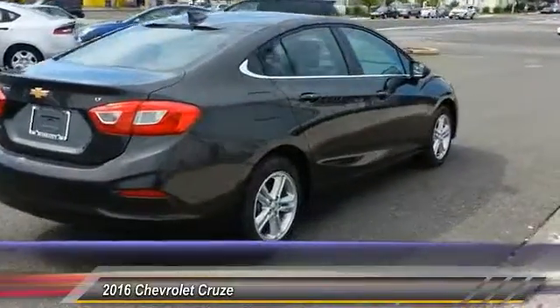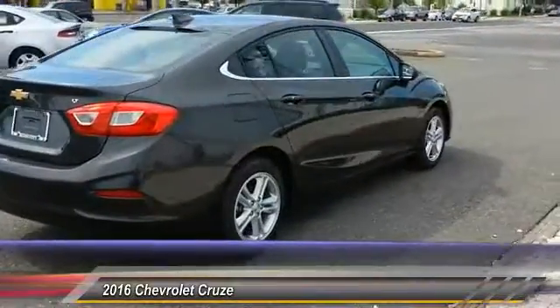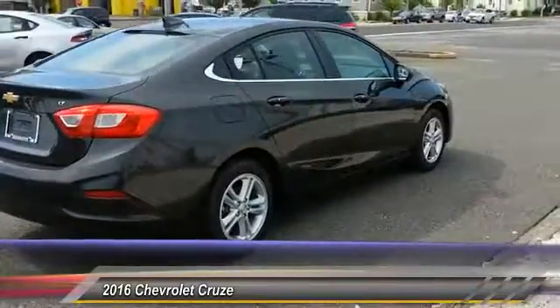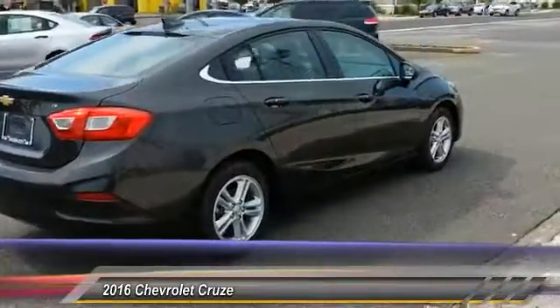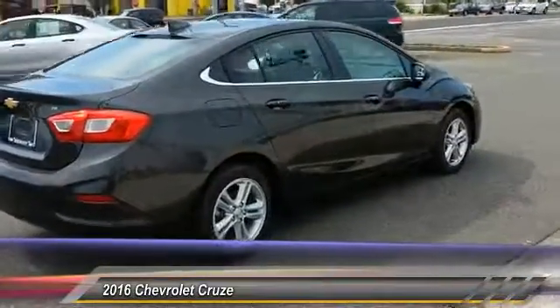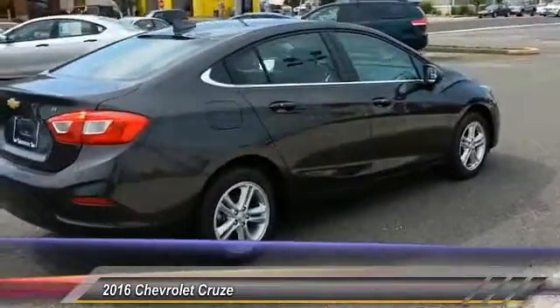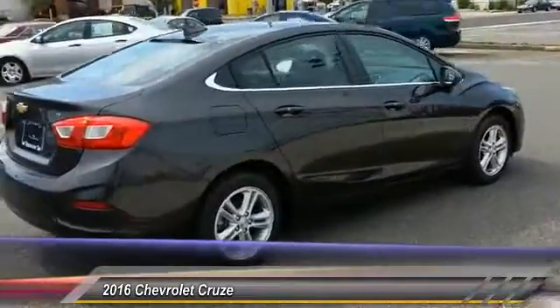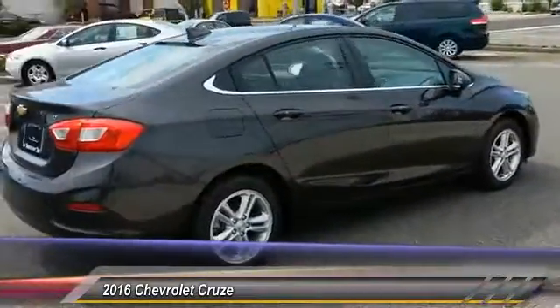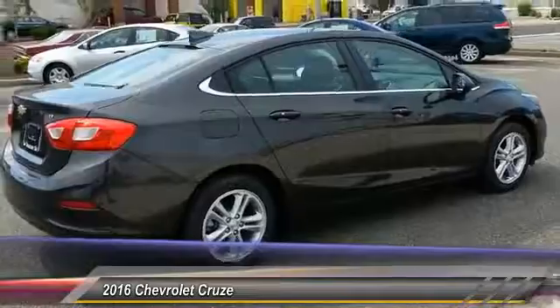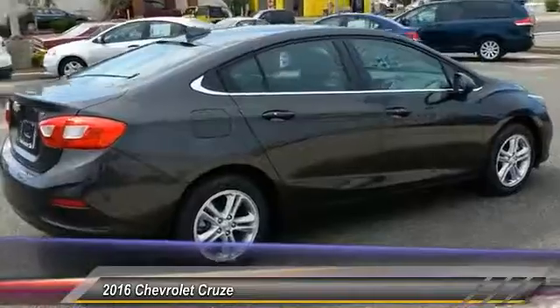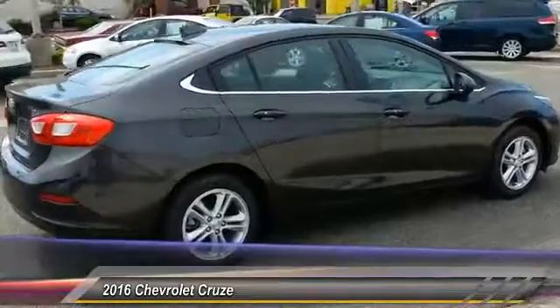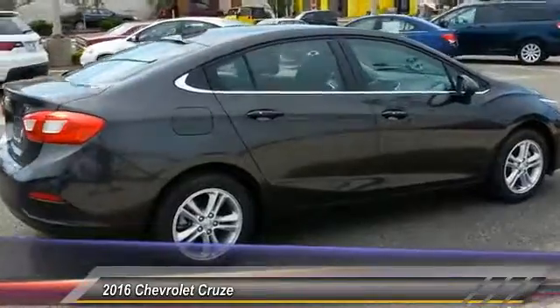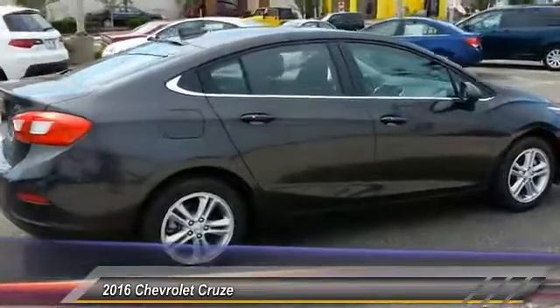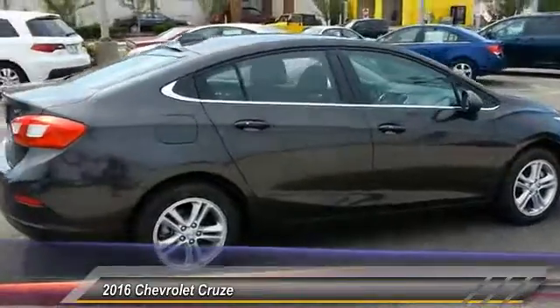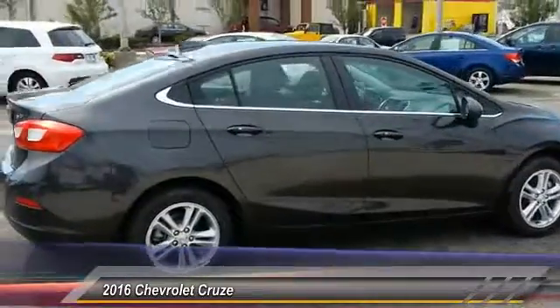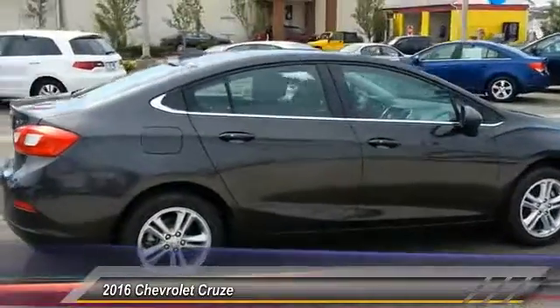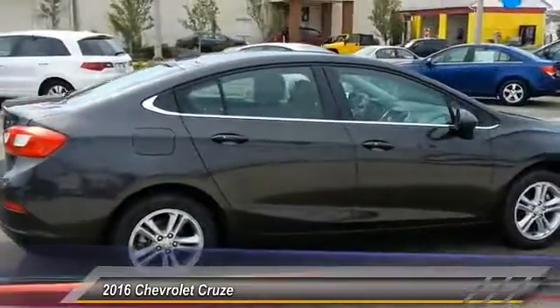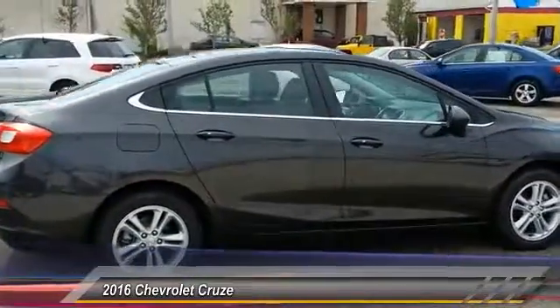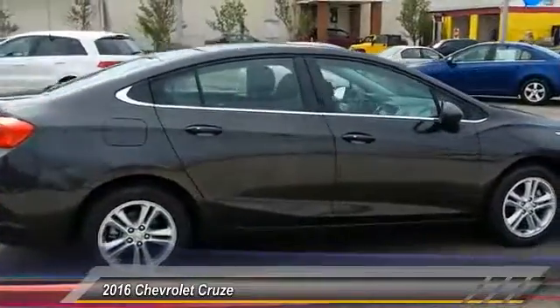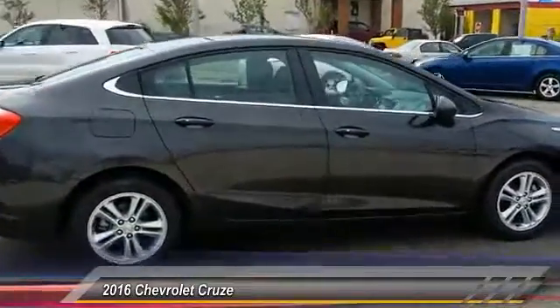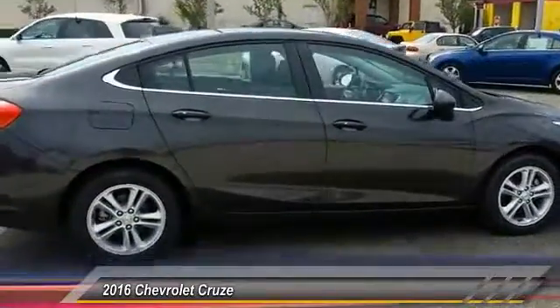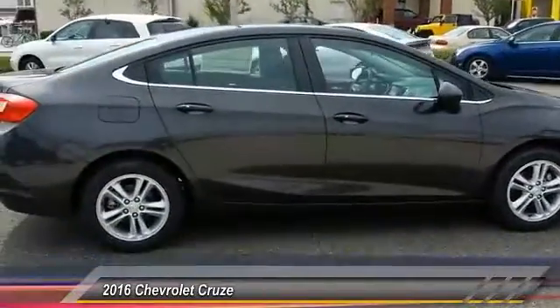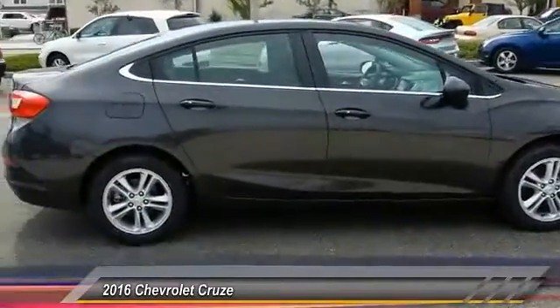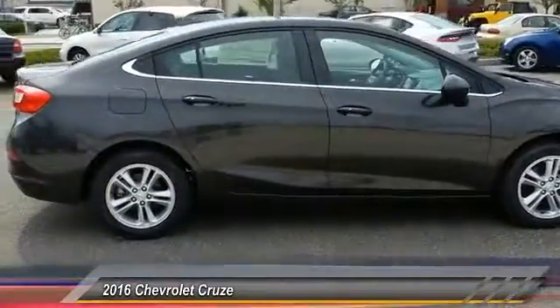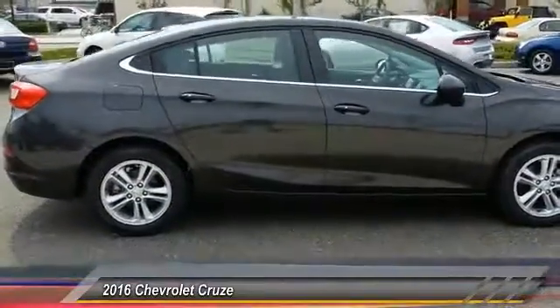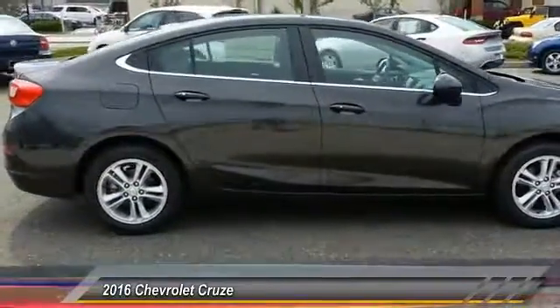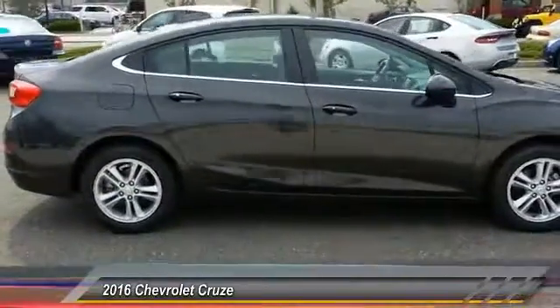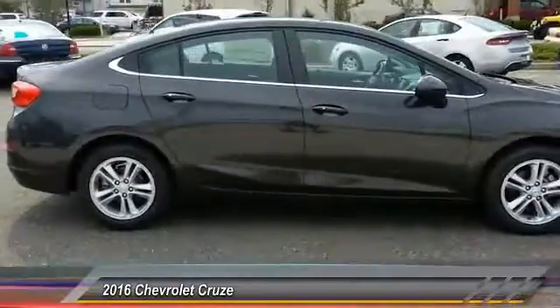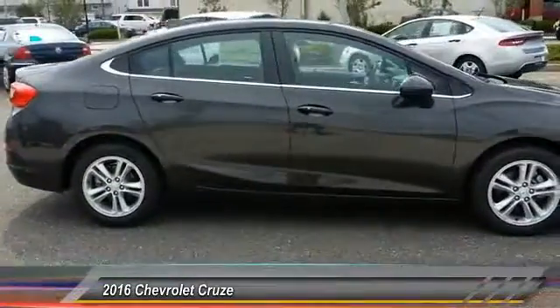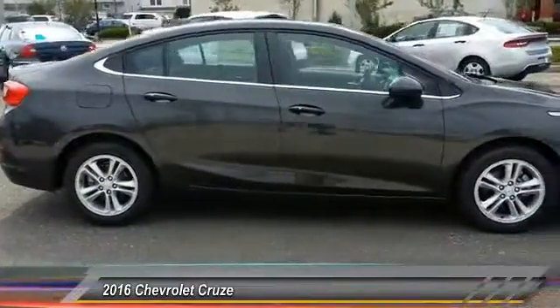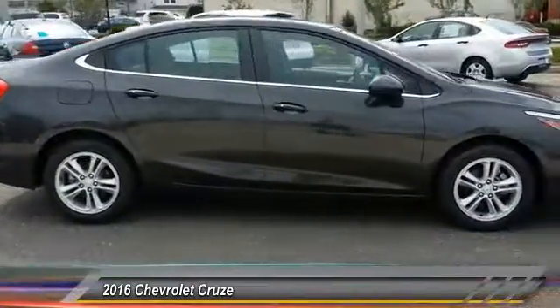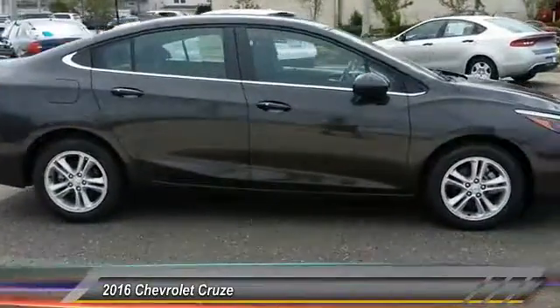Driver airbag, power steering, adjustable steering wheel. Come take a test drive today.